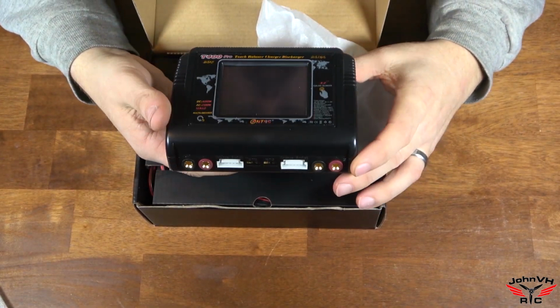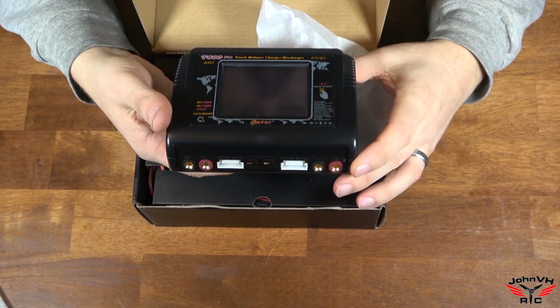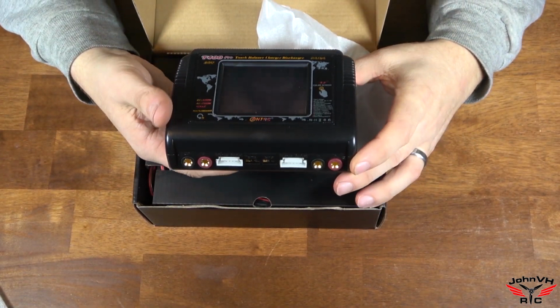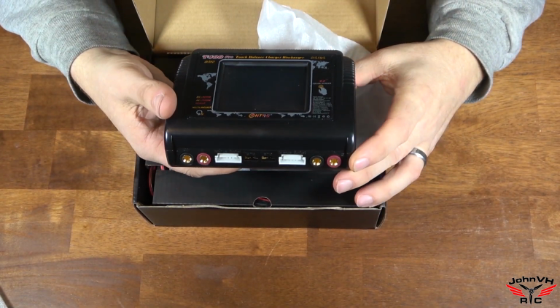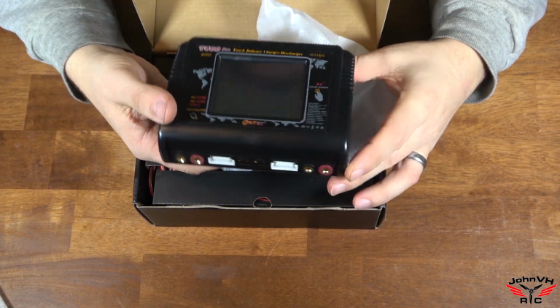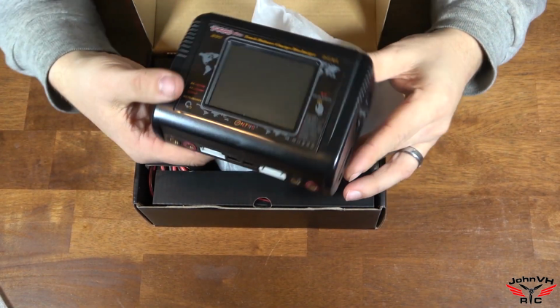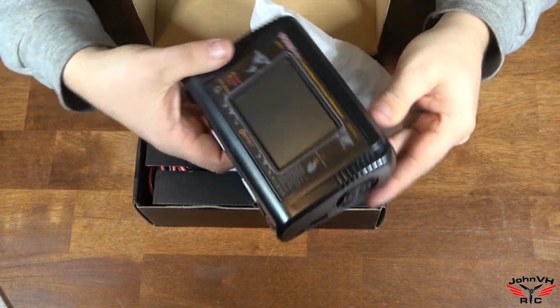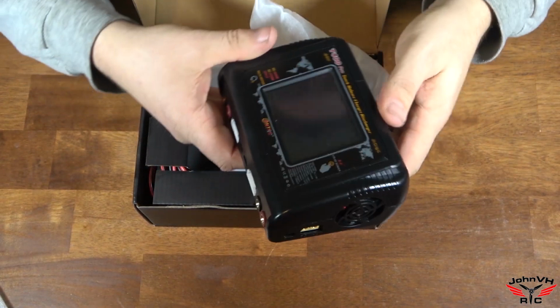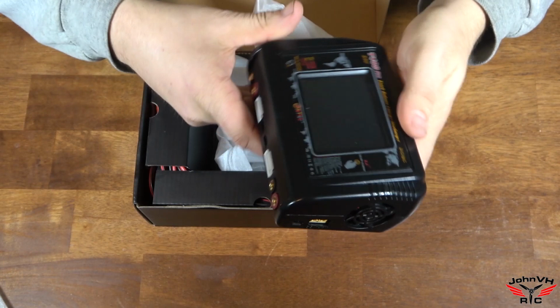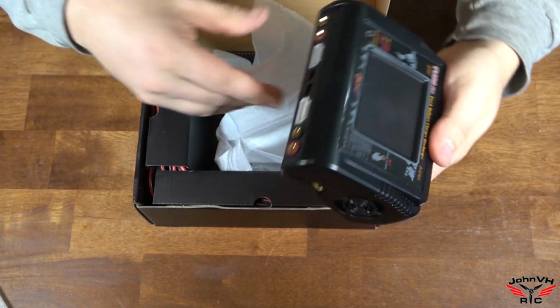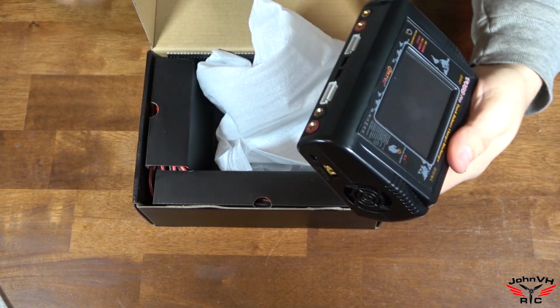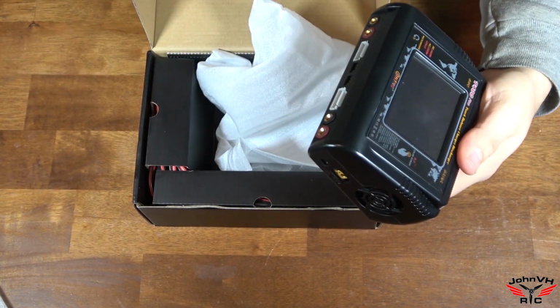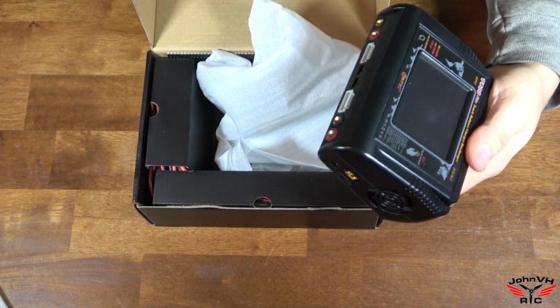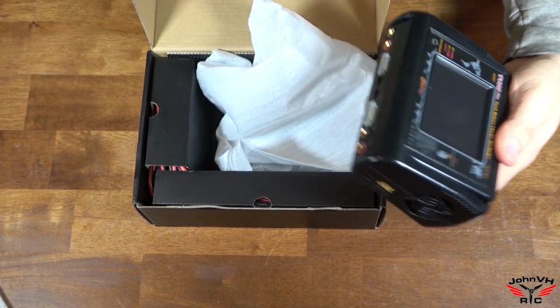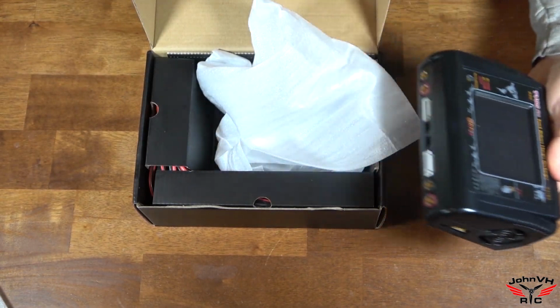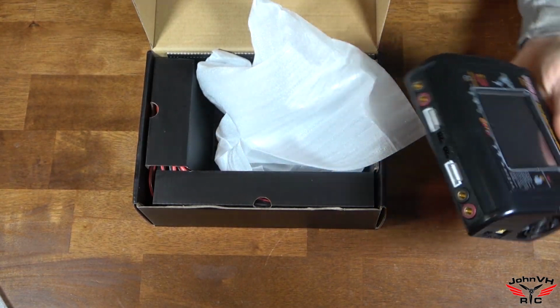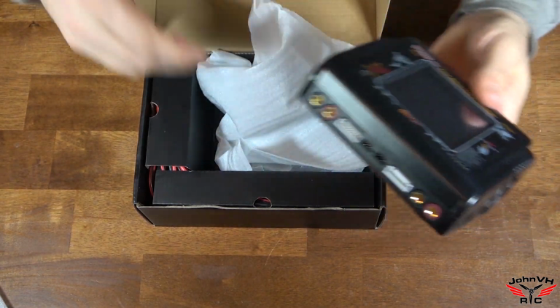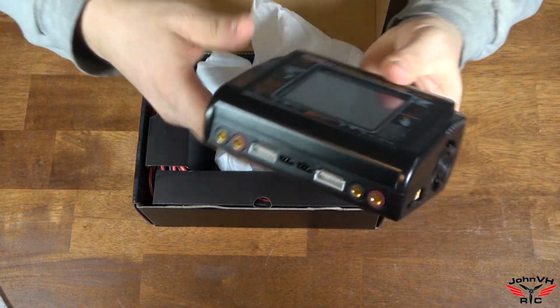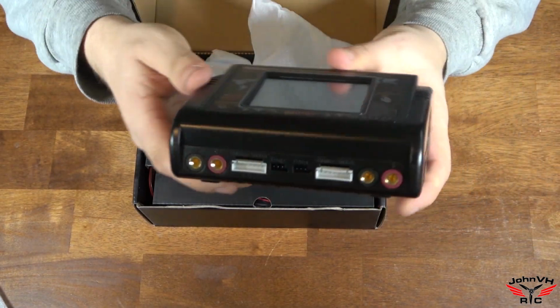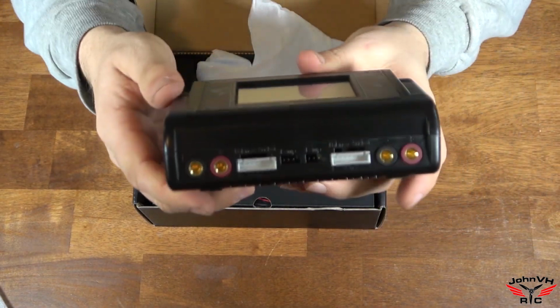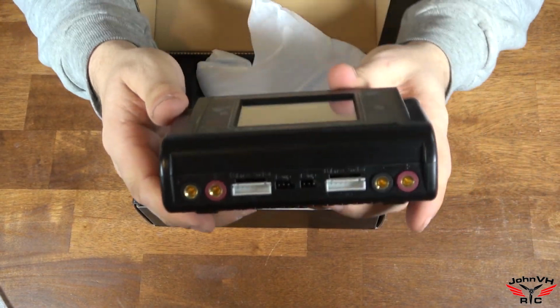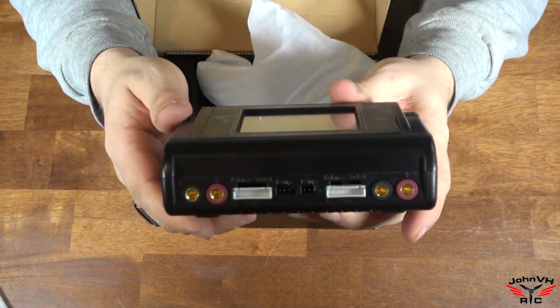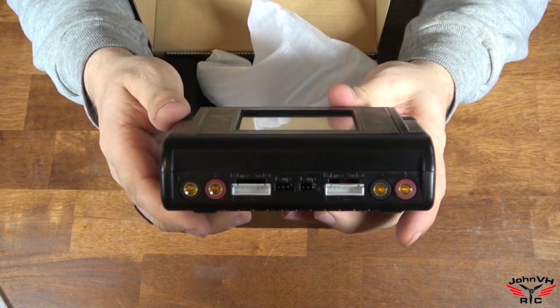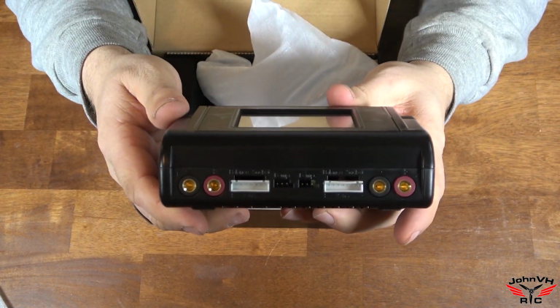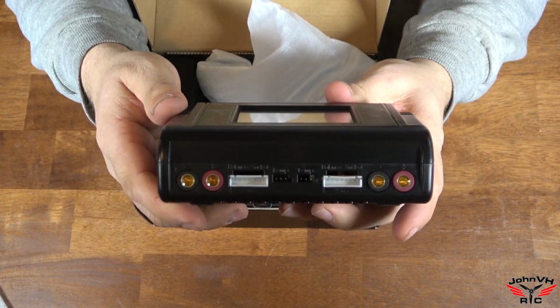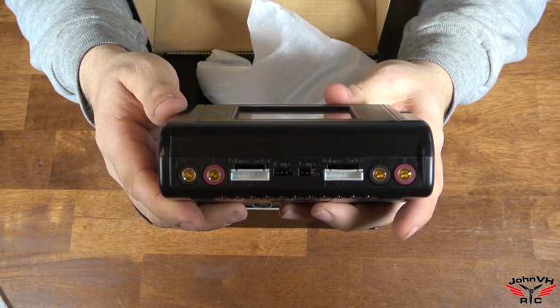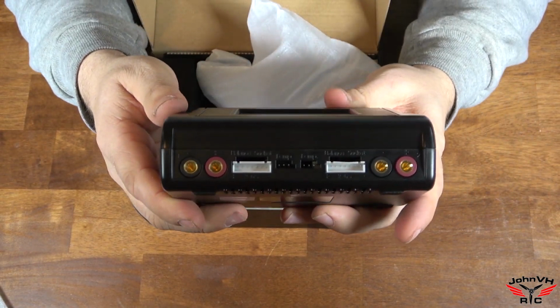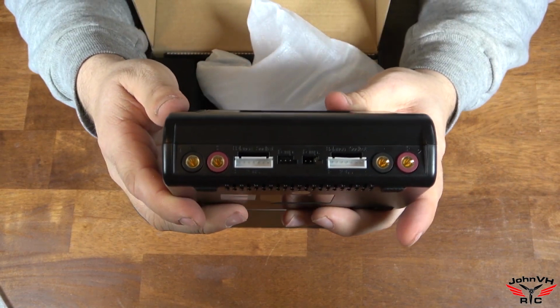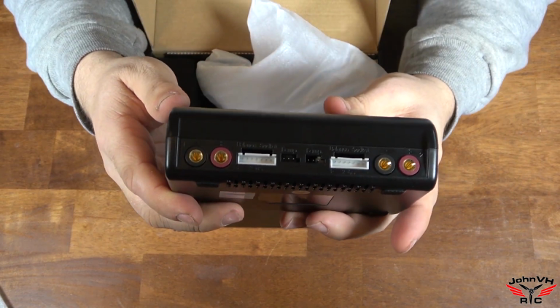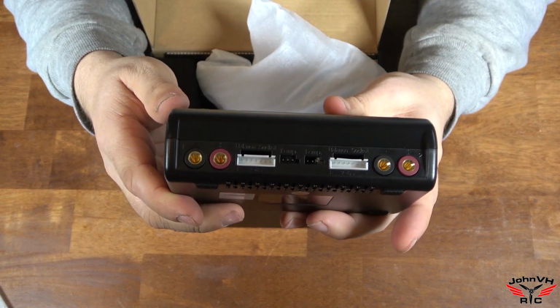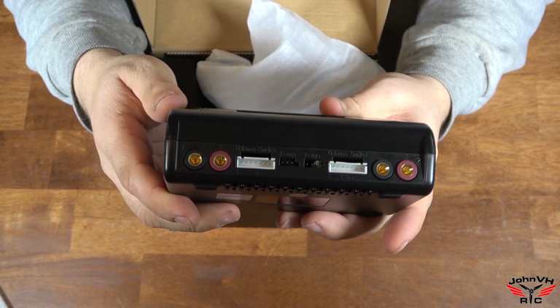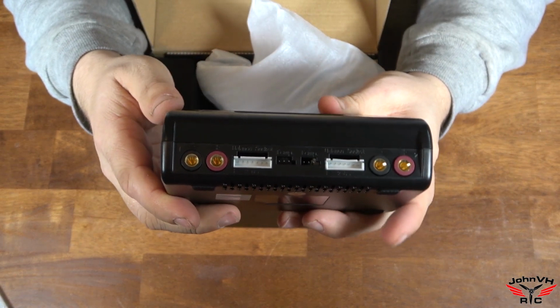Not huge, which is nice. Got a light compact design. Got your plugs all on there.